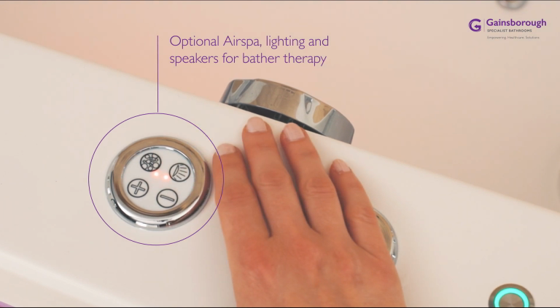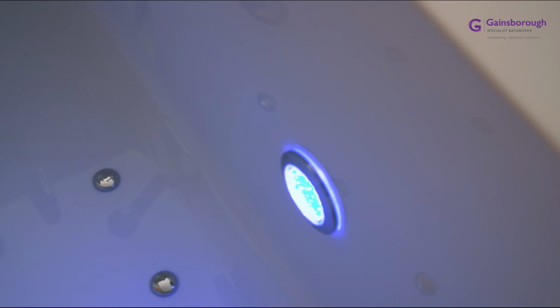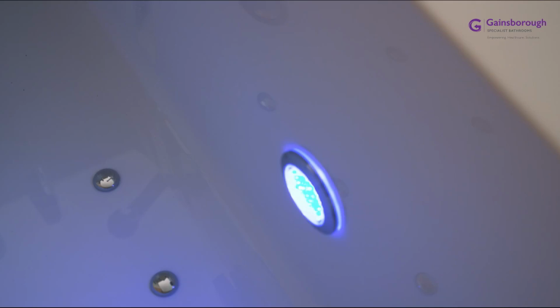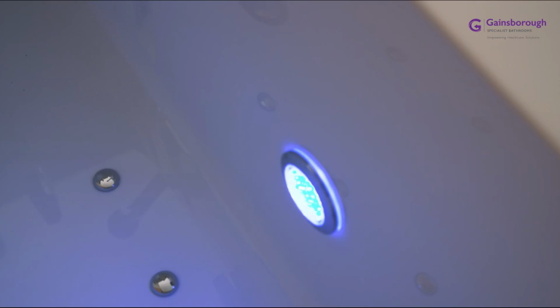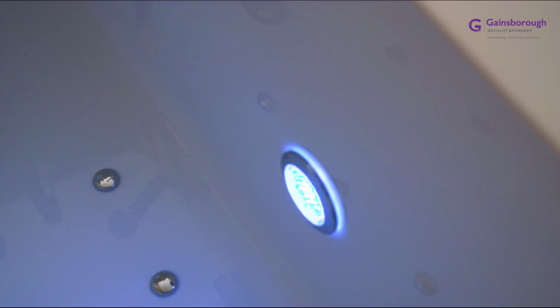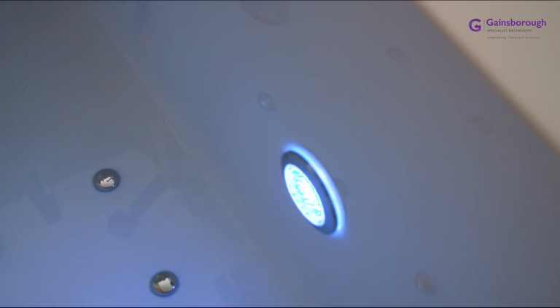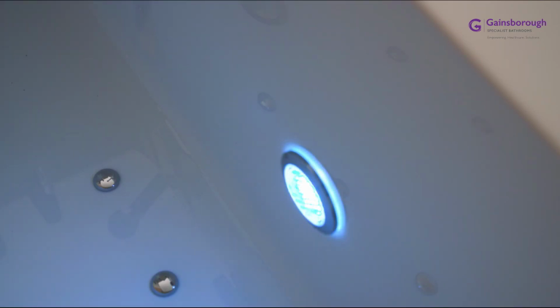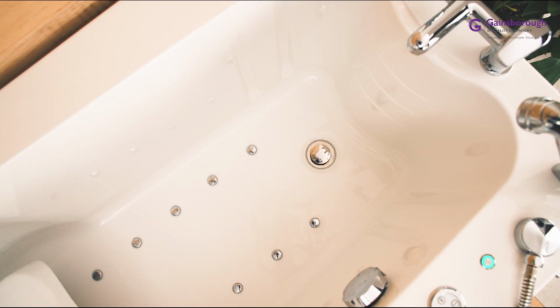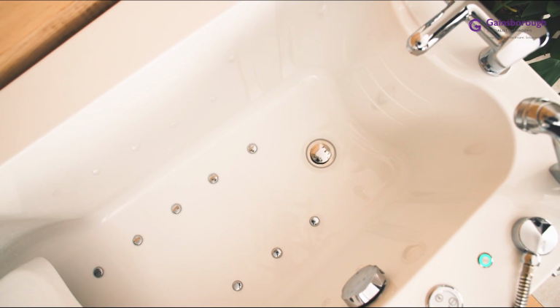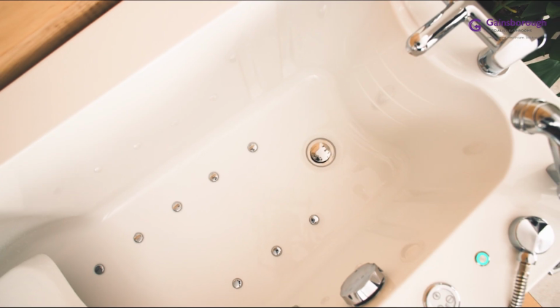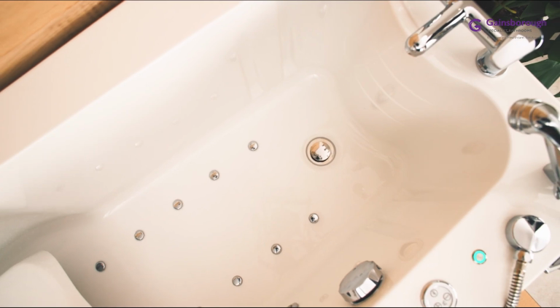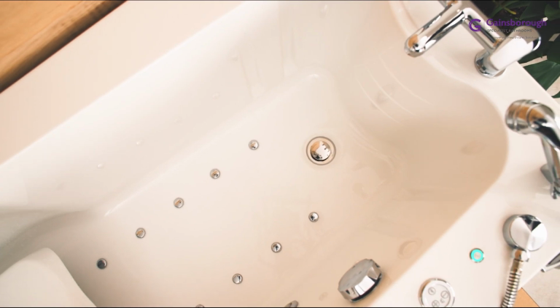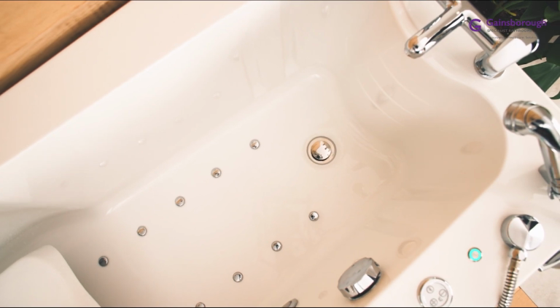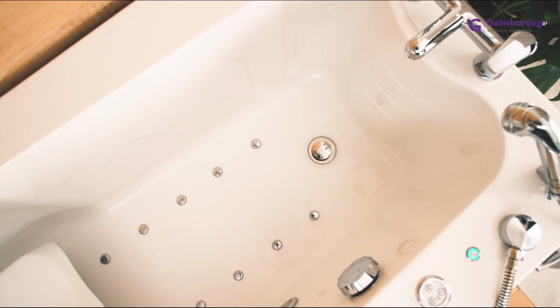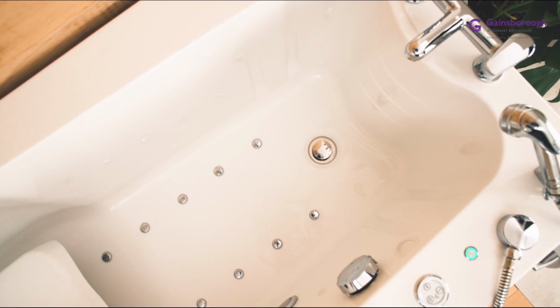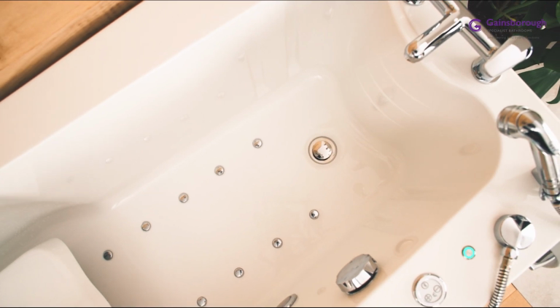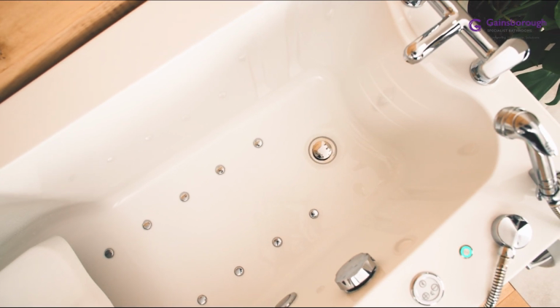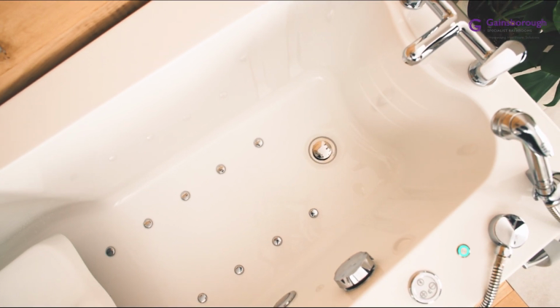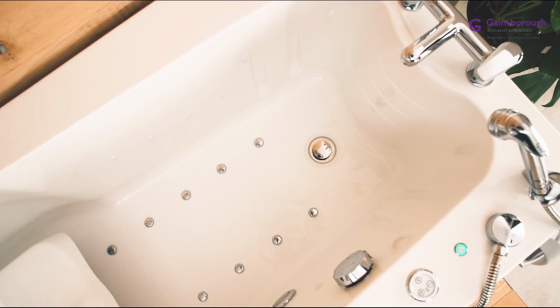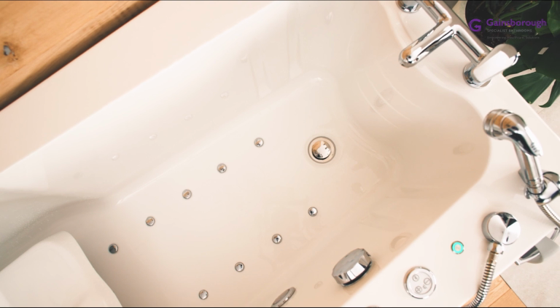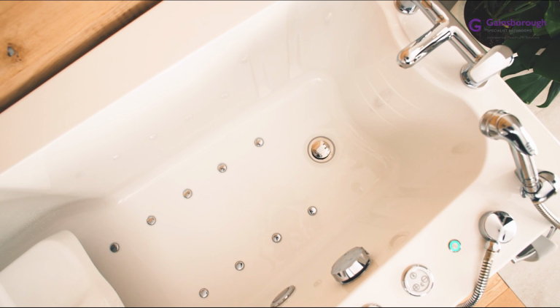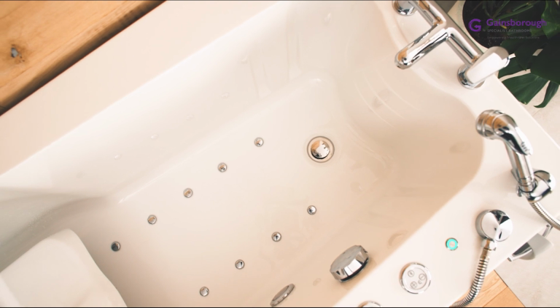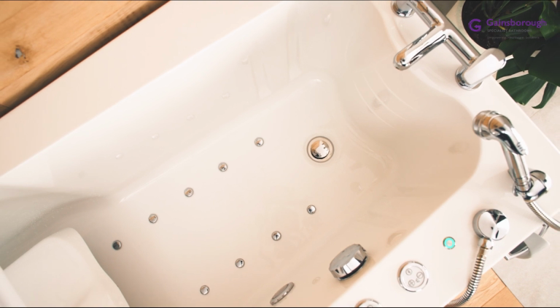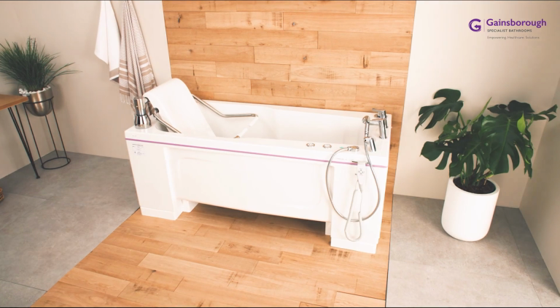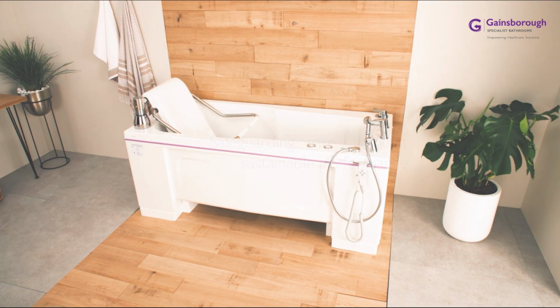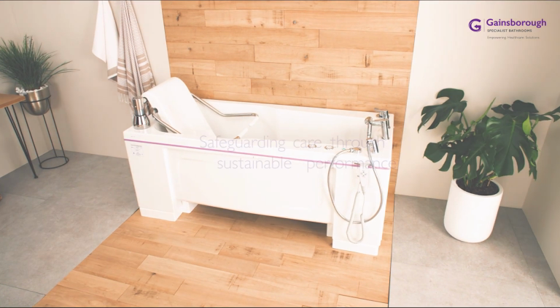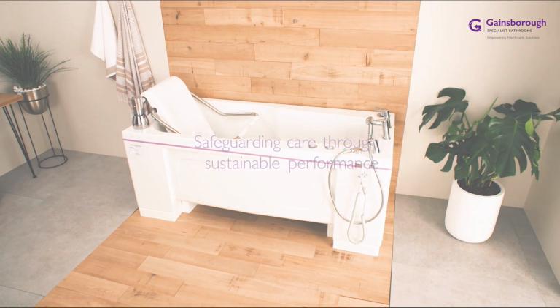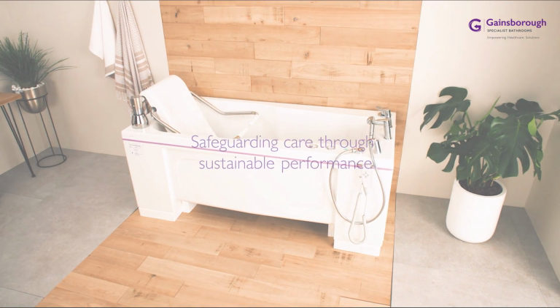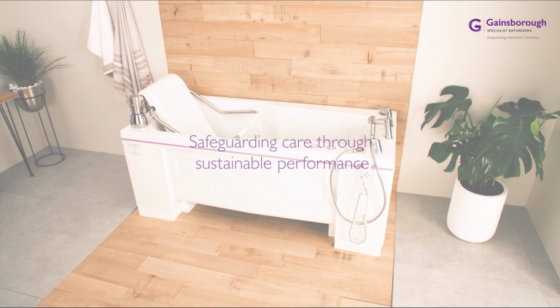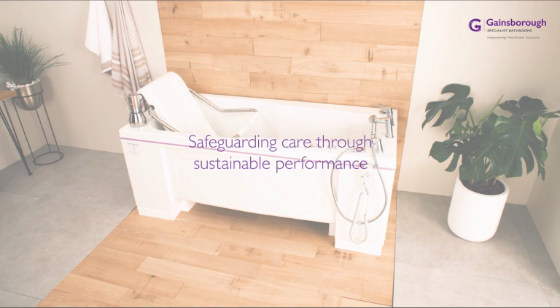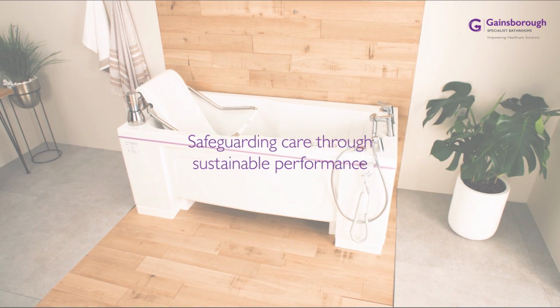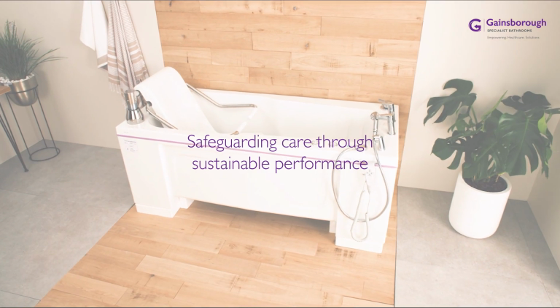The Gentona represents the leading high-low bath for care homes, hospices and rehabilitation facilities.